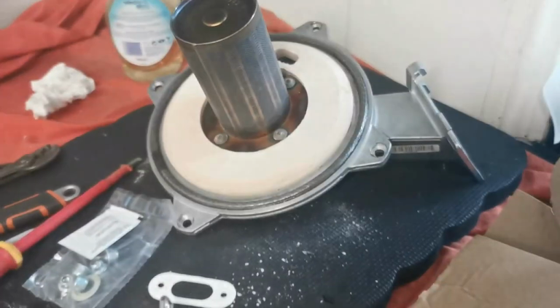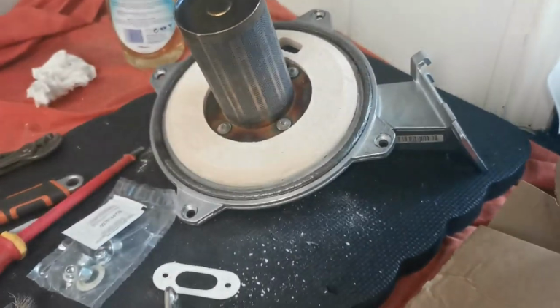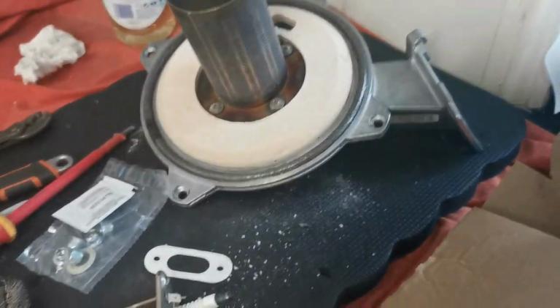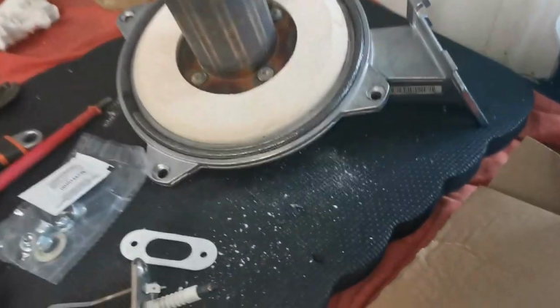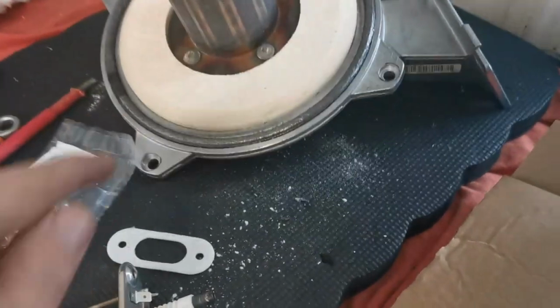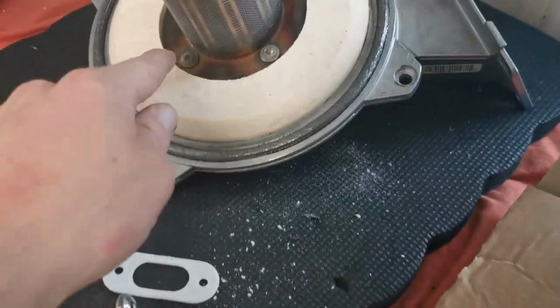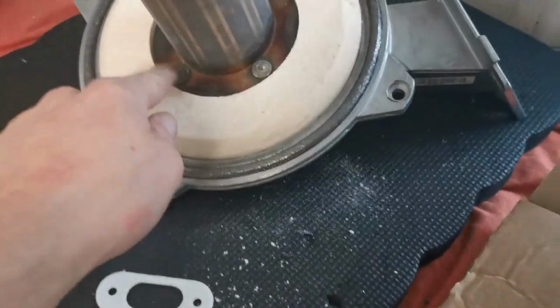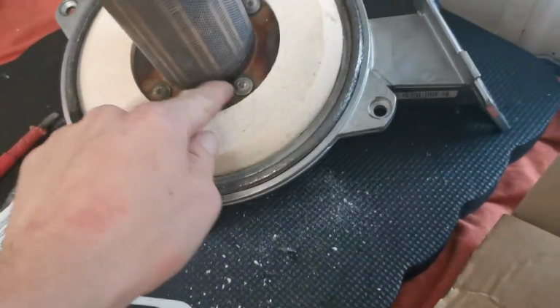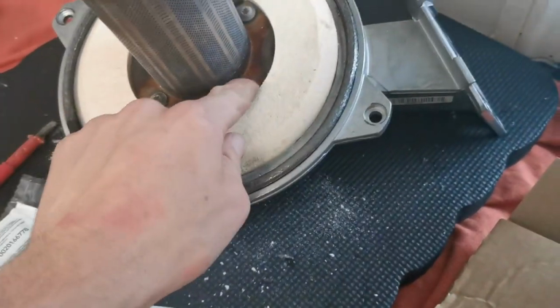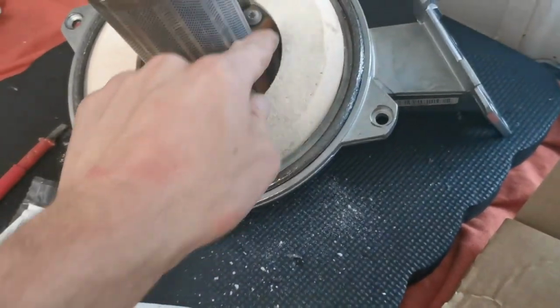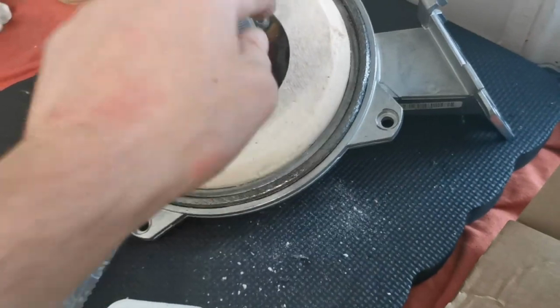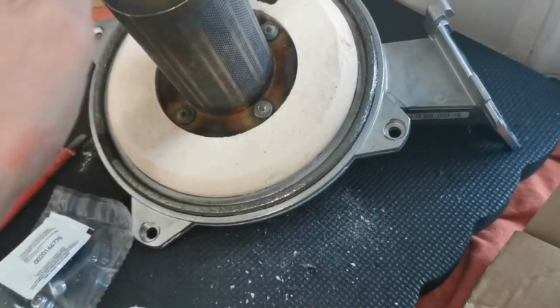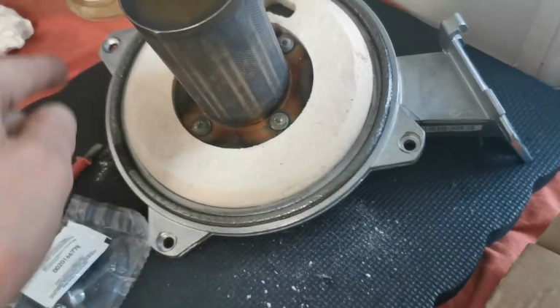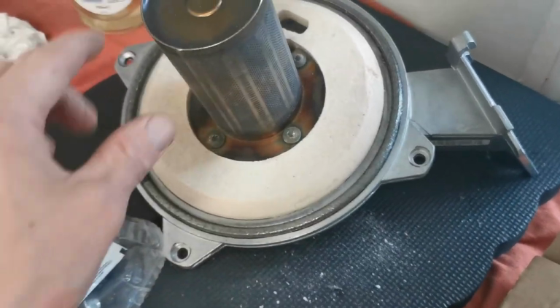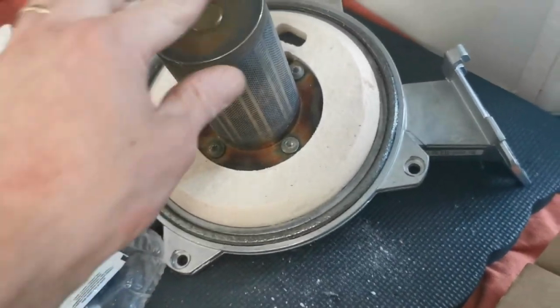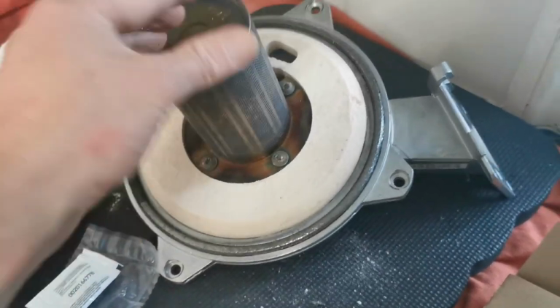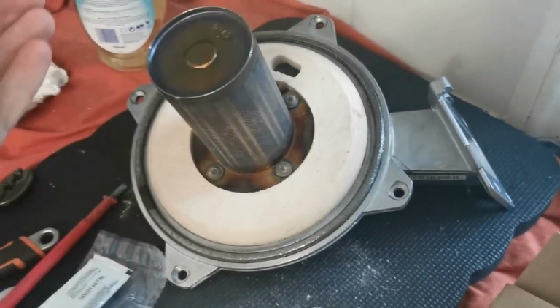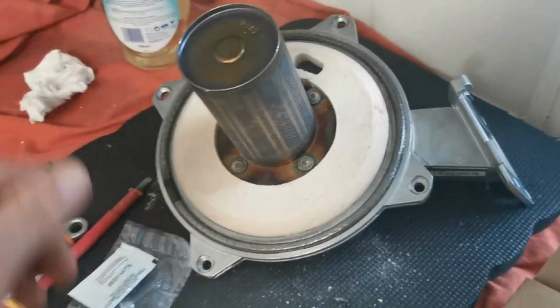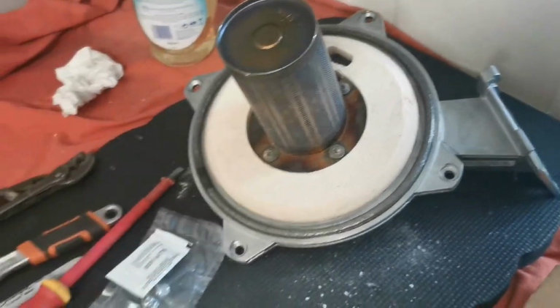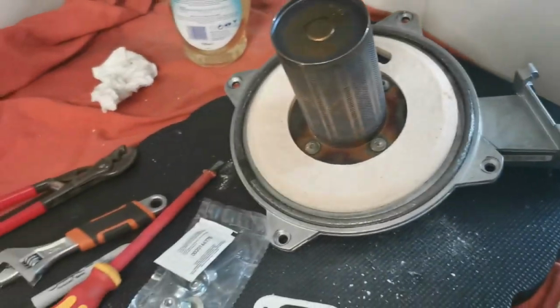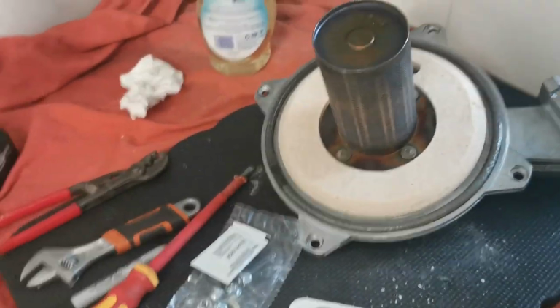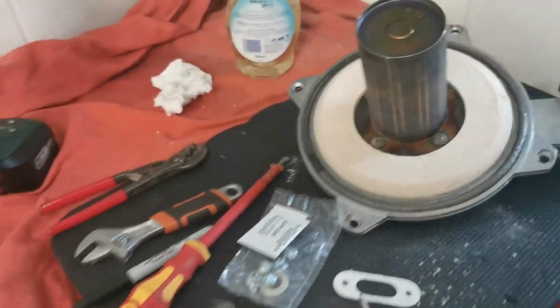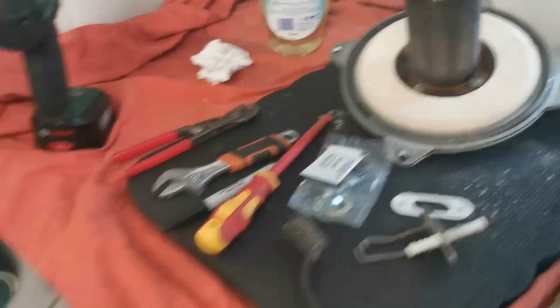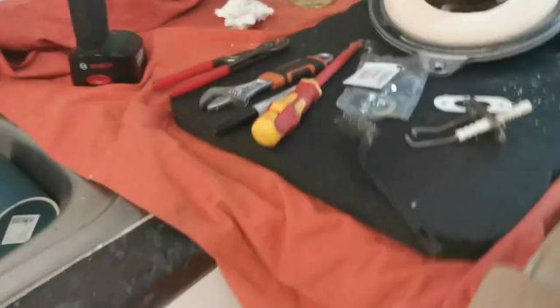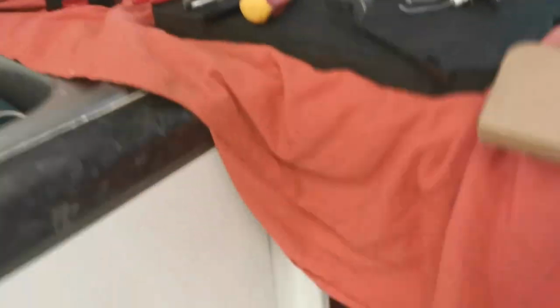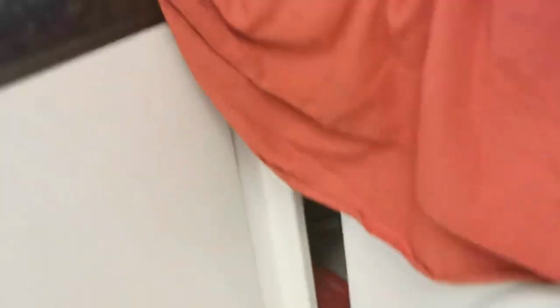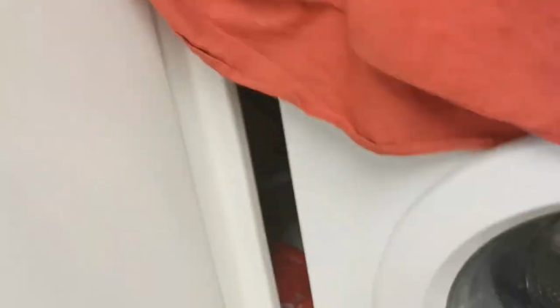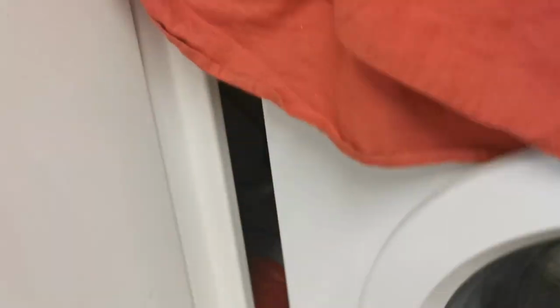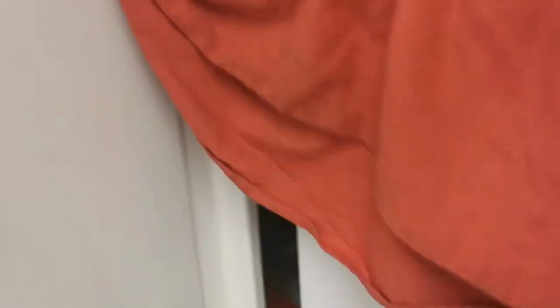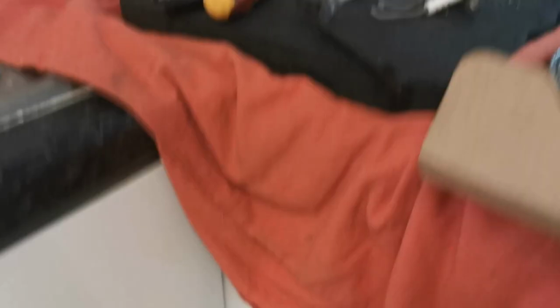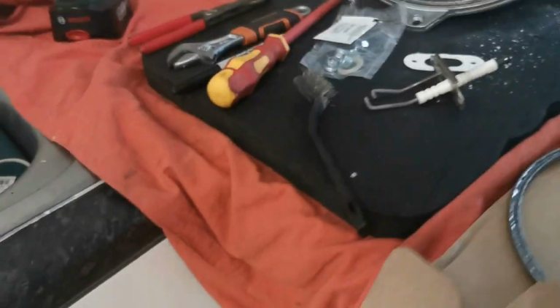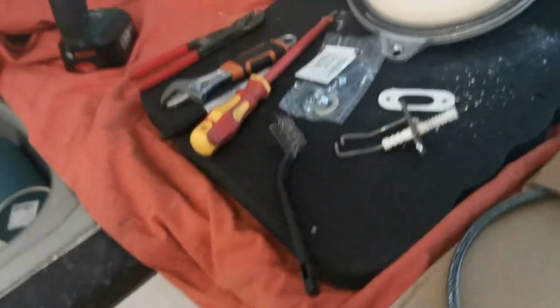Take the burner off the arm and spray it with air duster. Use a soft bristle brush to clean out the holes.